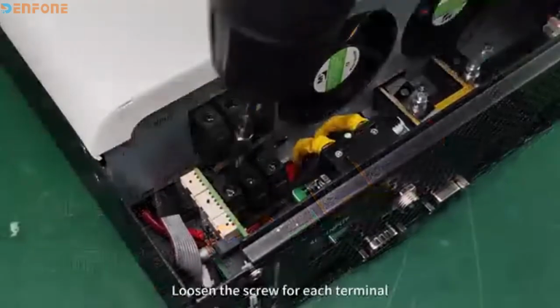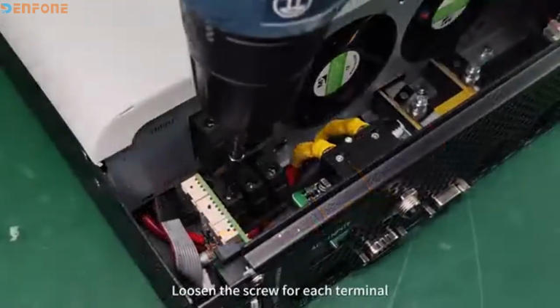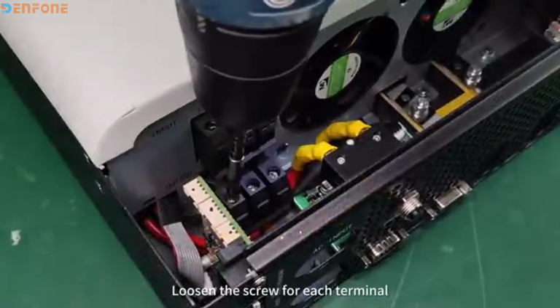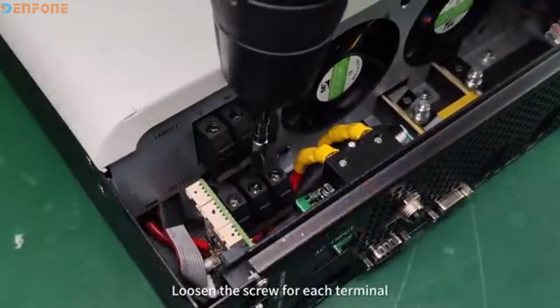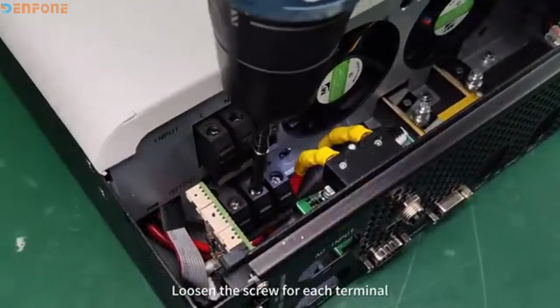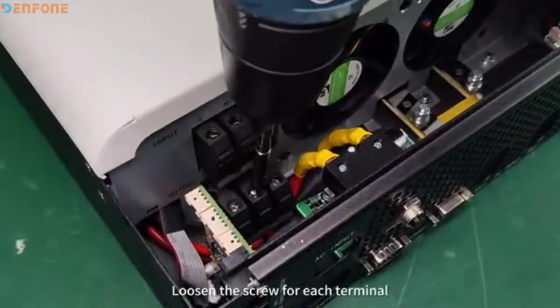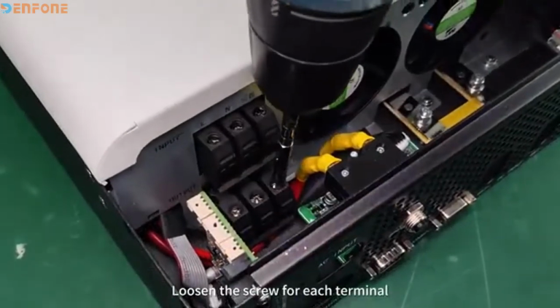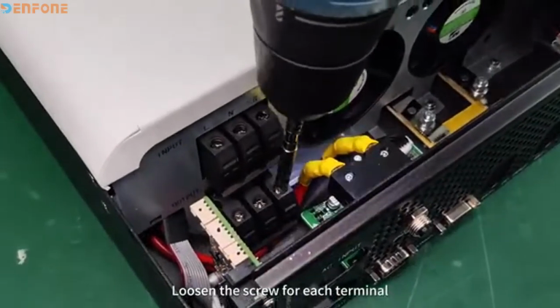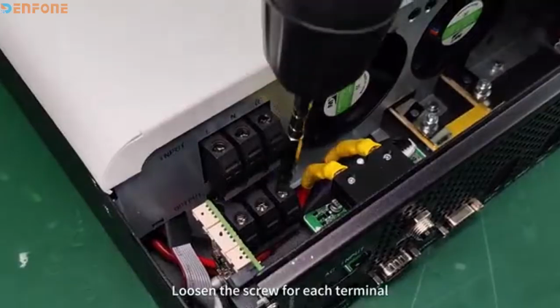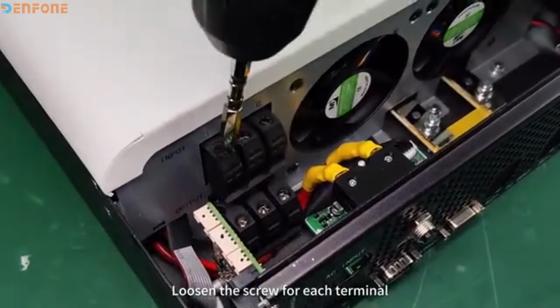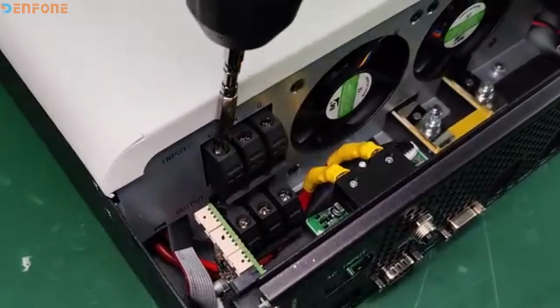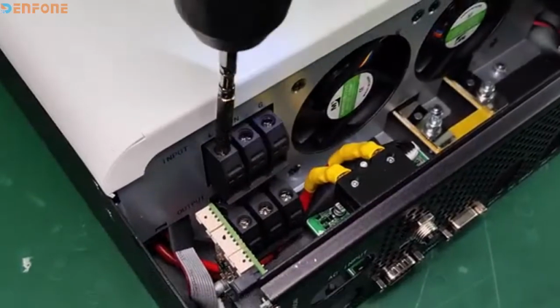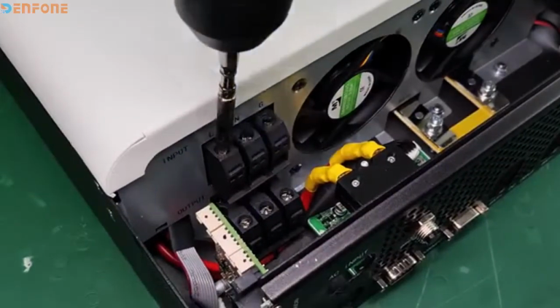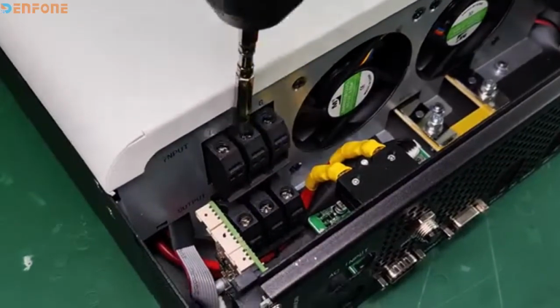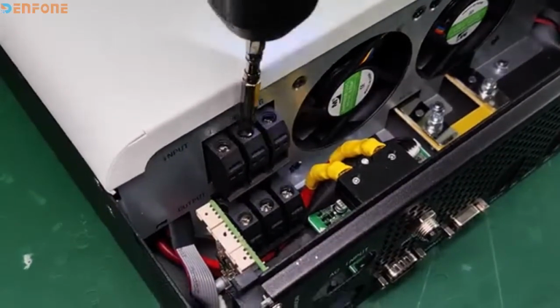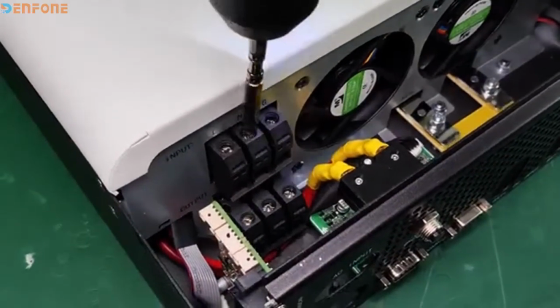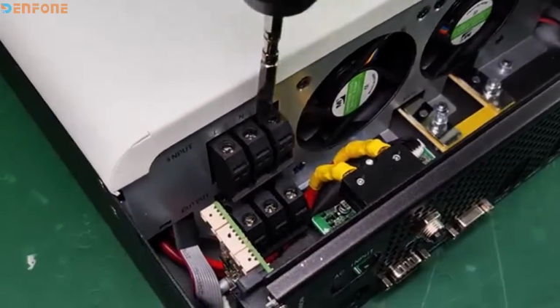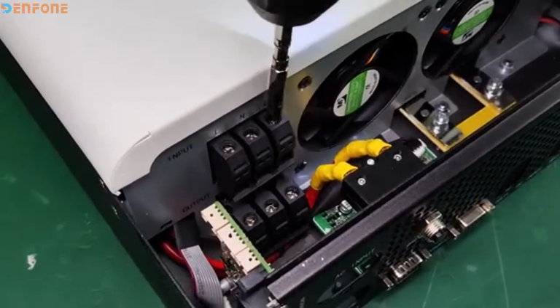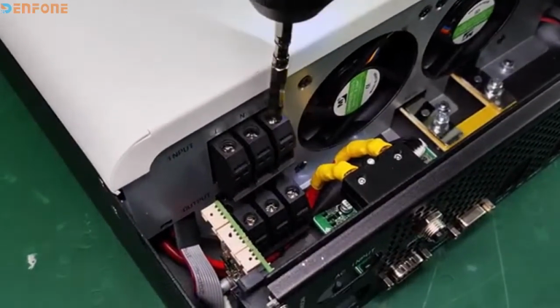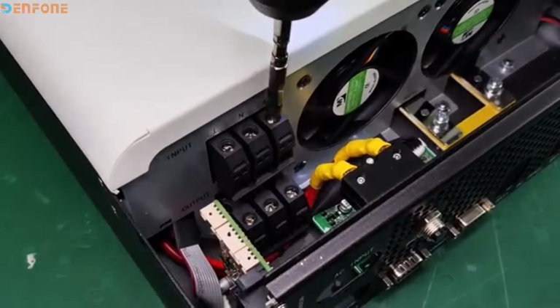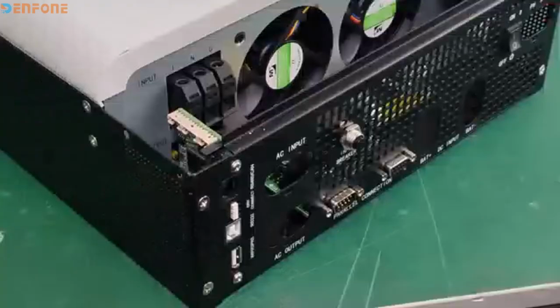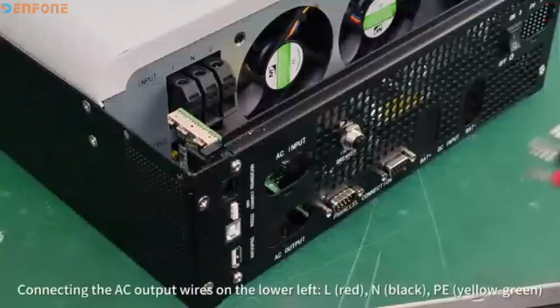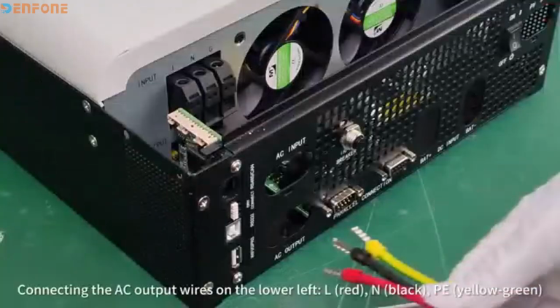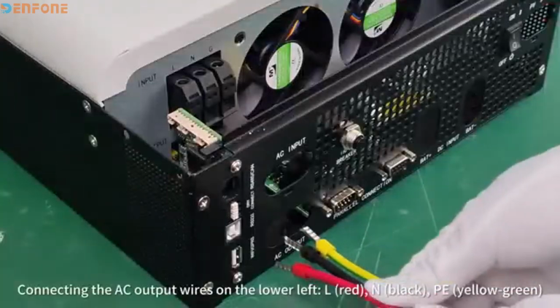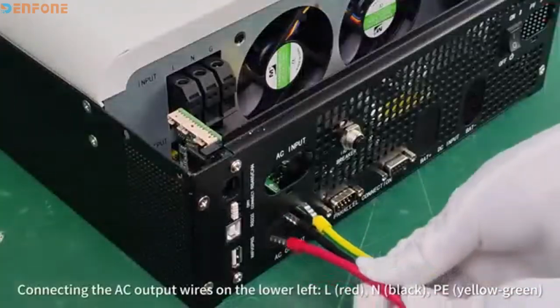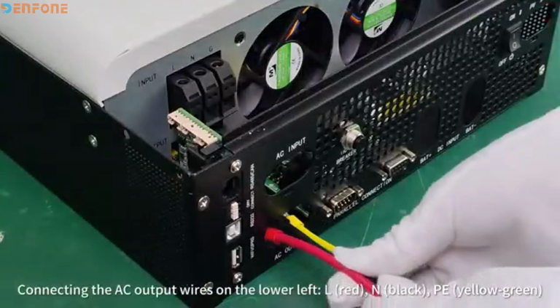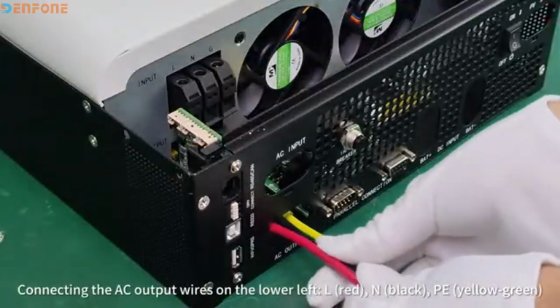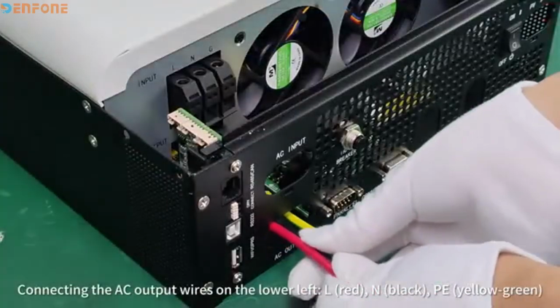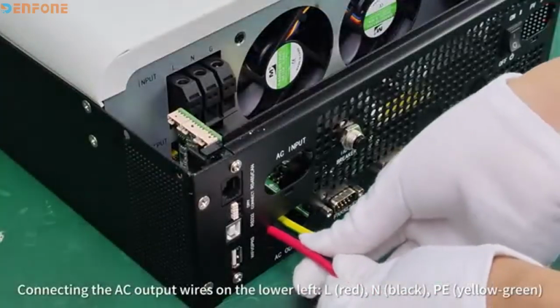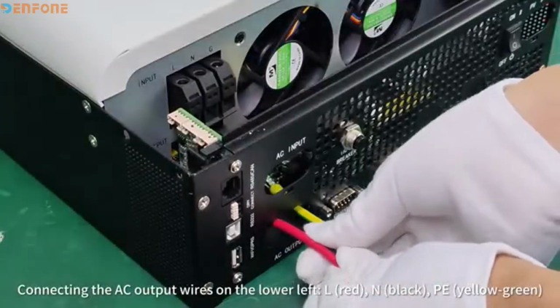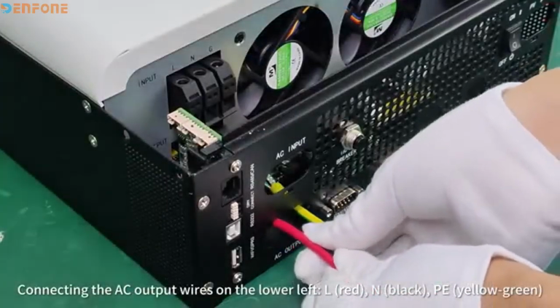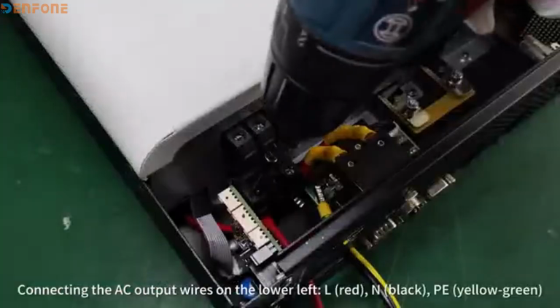Loosen the screw for each terminal. Connect the AC output wires on the lower left.